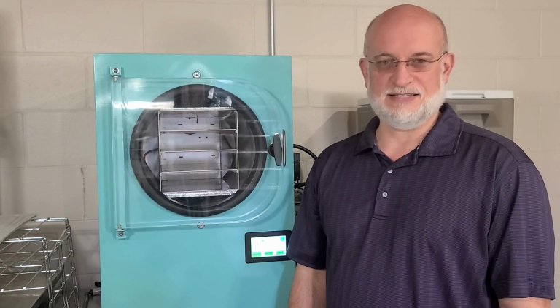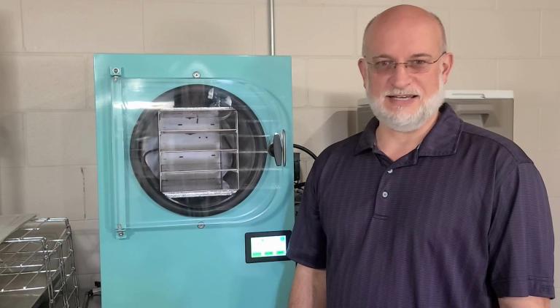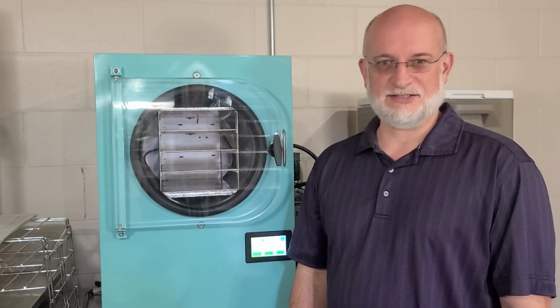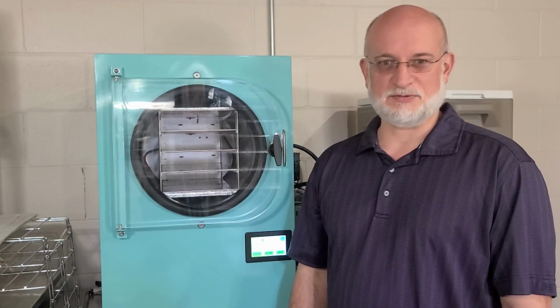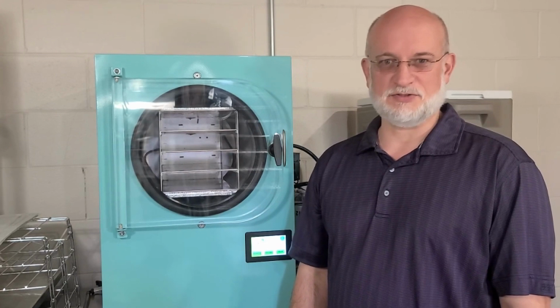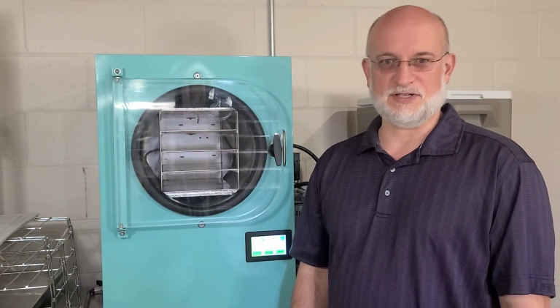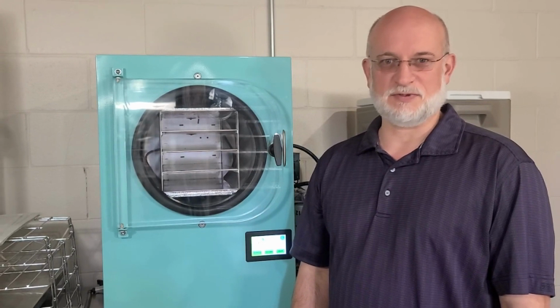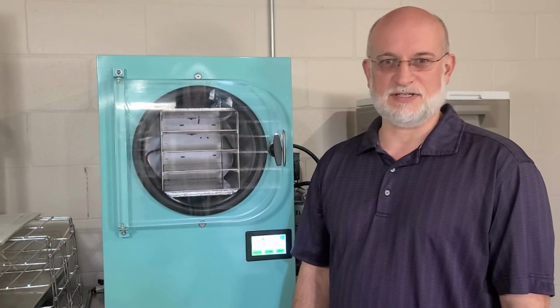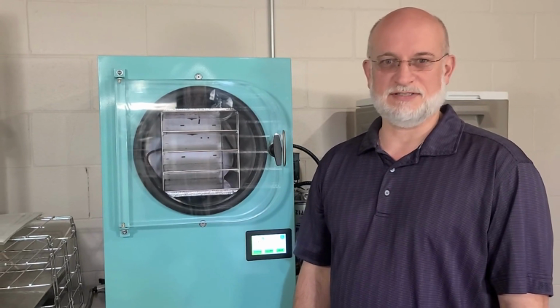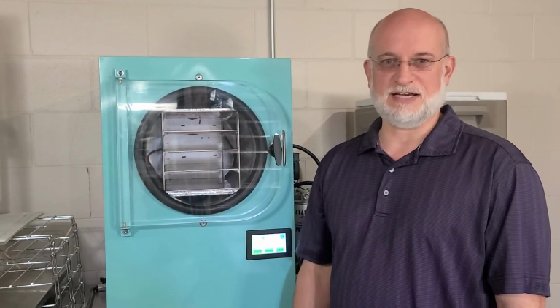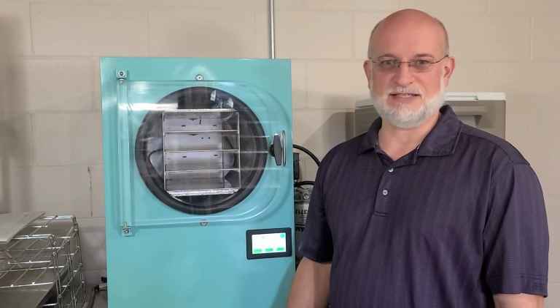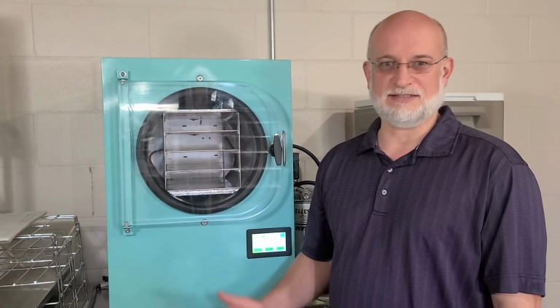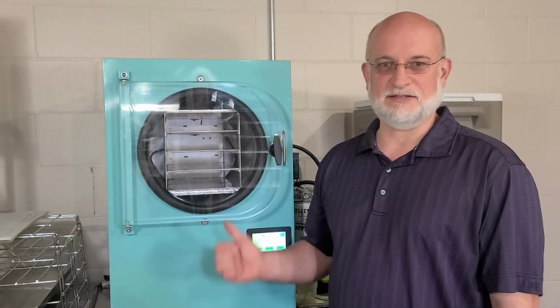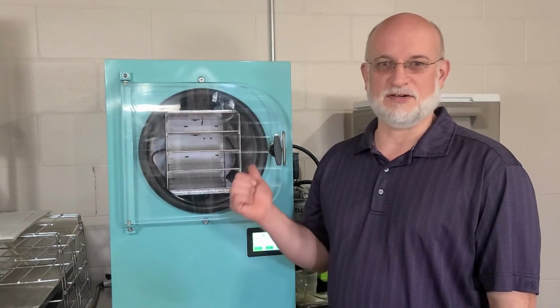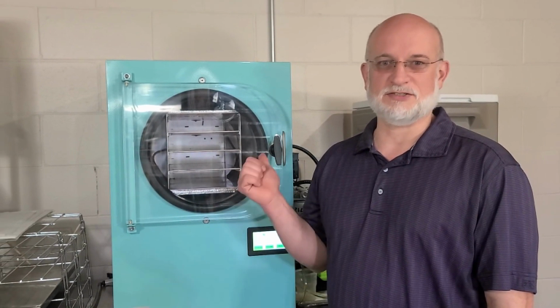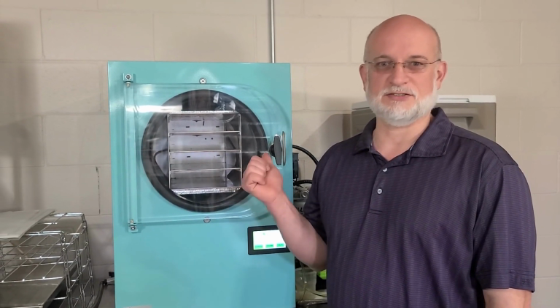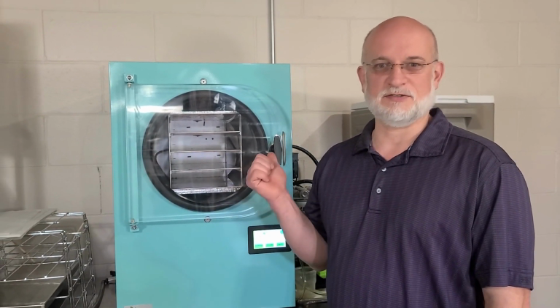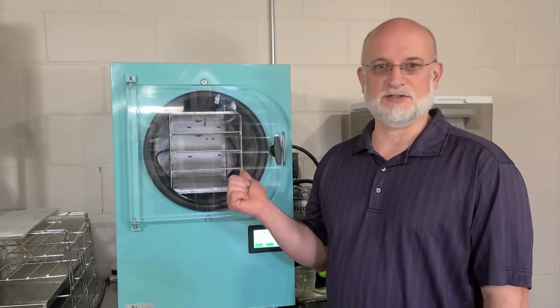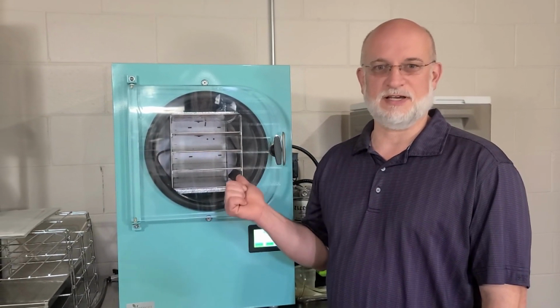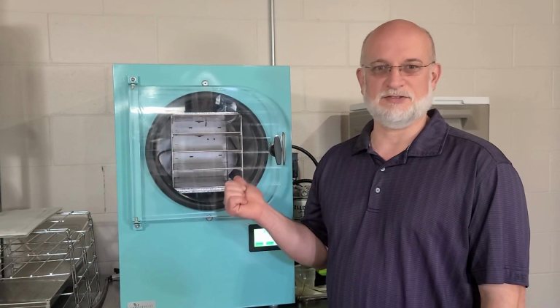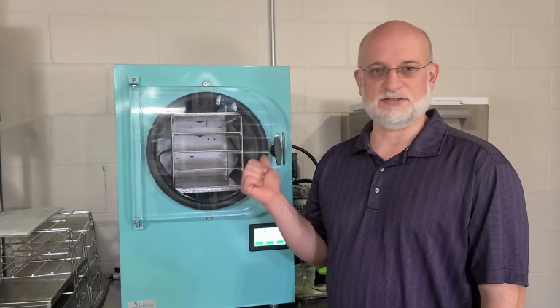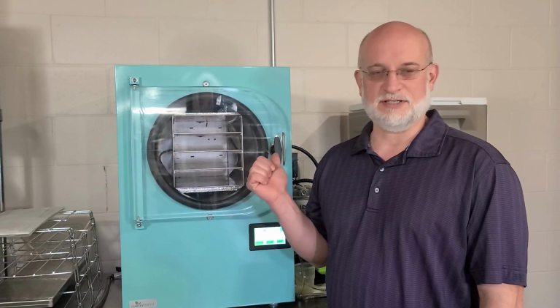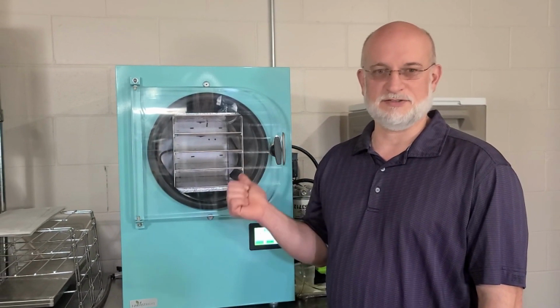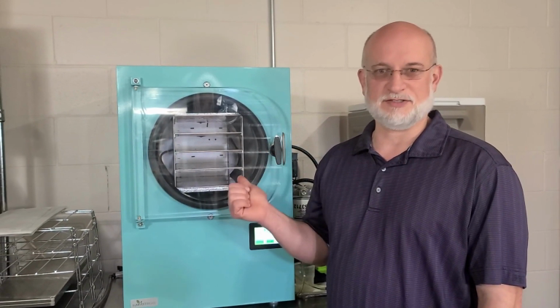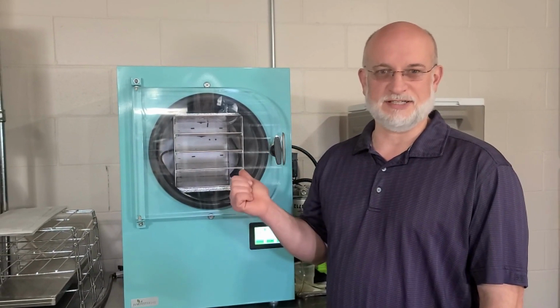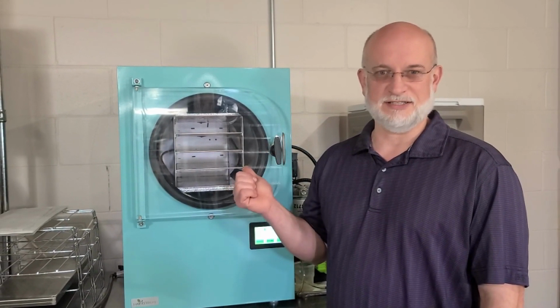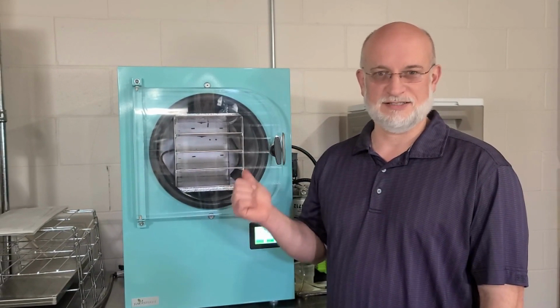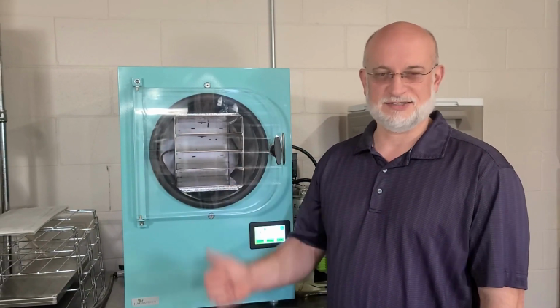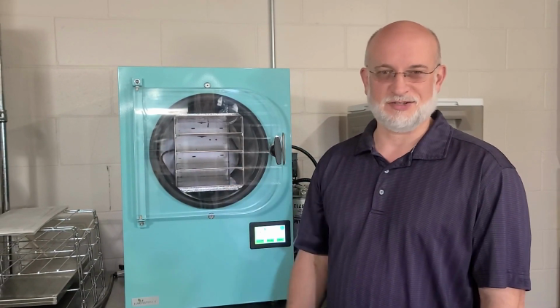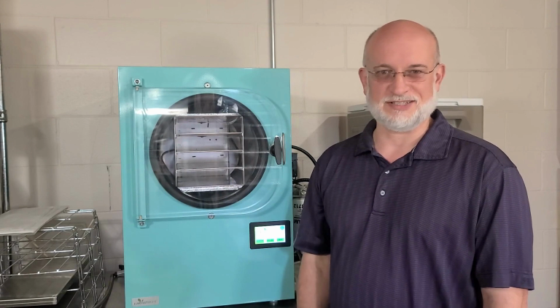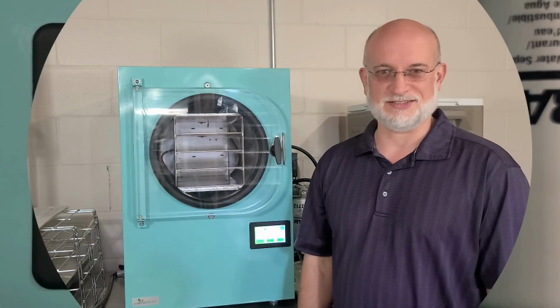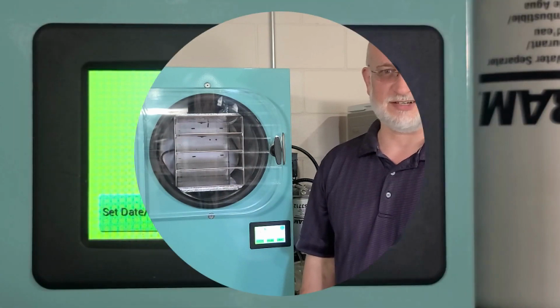In today's tips and tricks, we're going to see how to test the heat functions of the trays using the hidden screen. So let's get started.